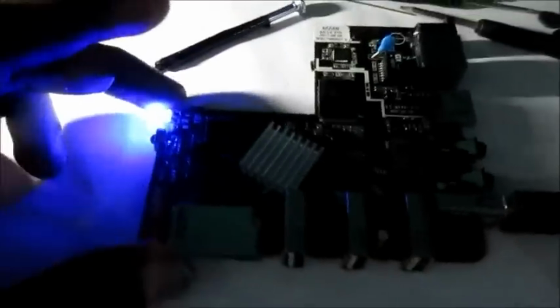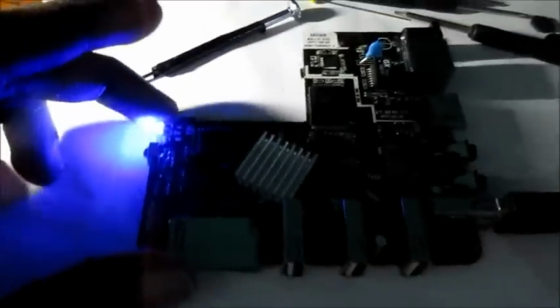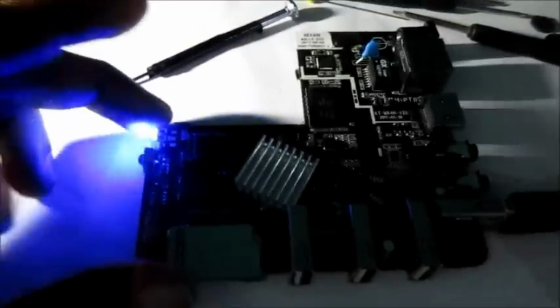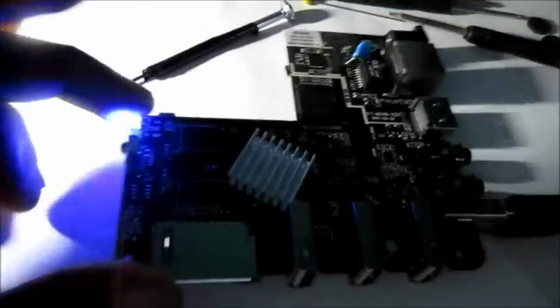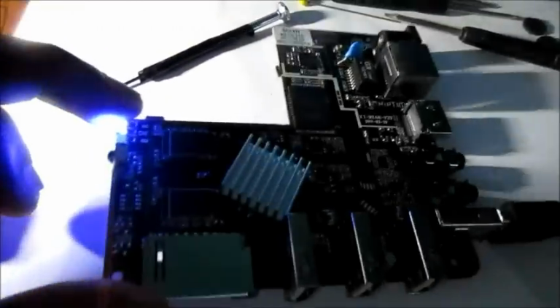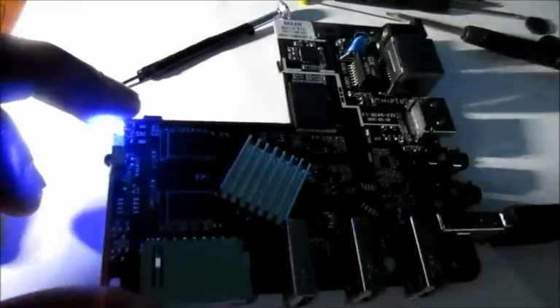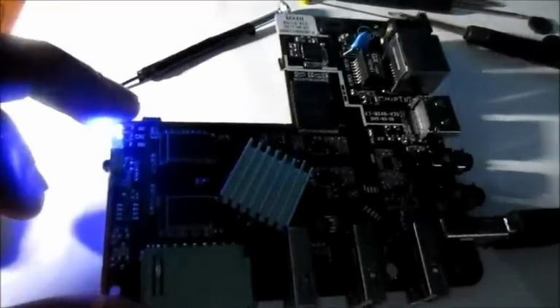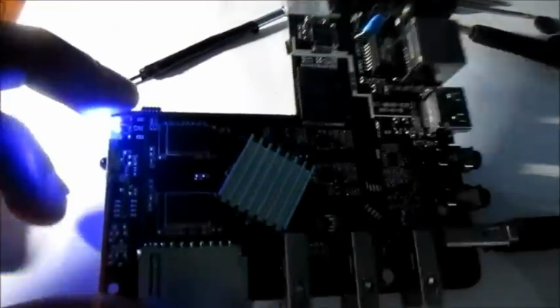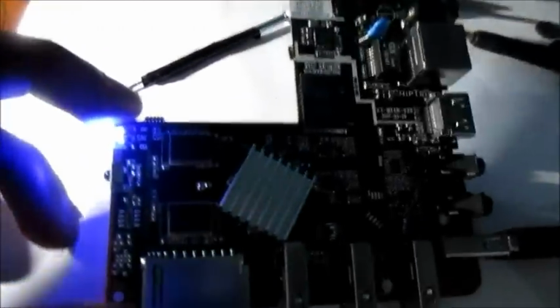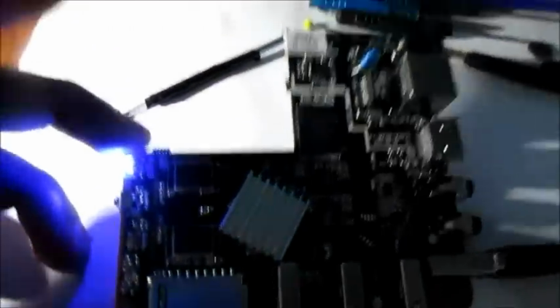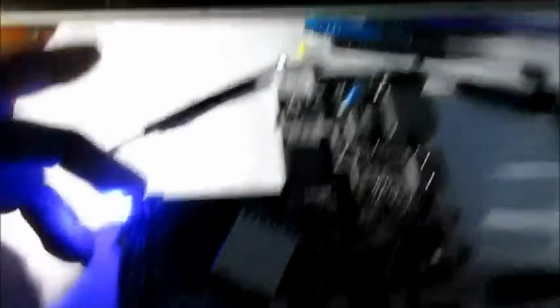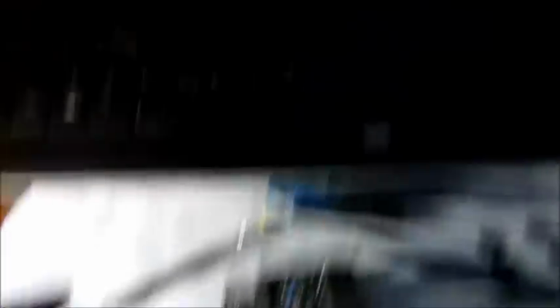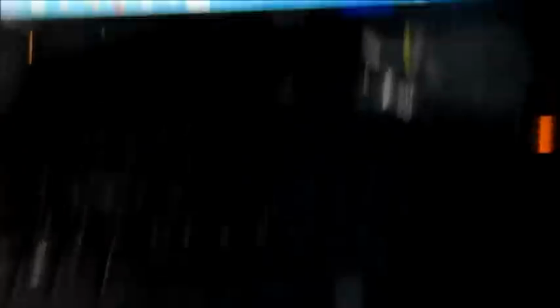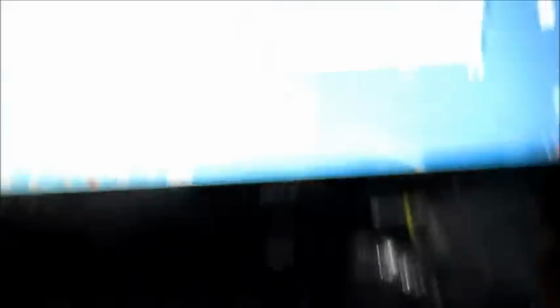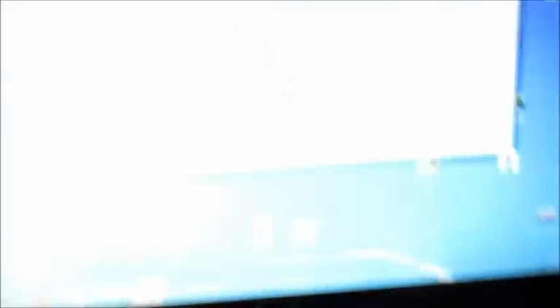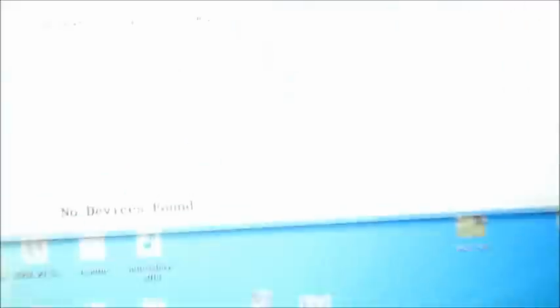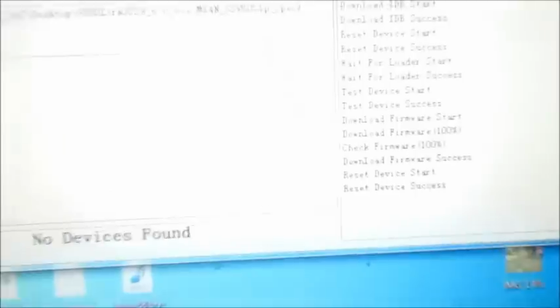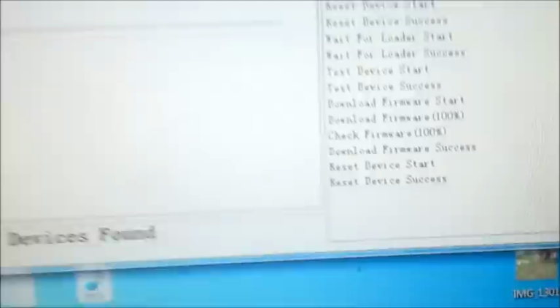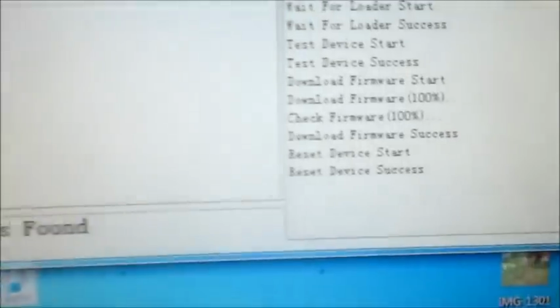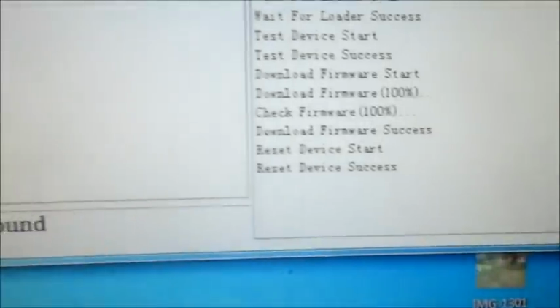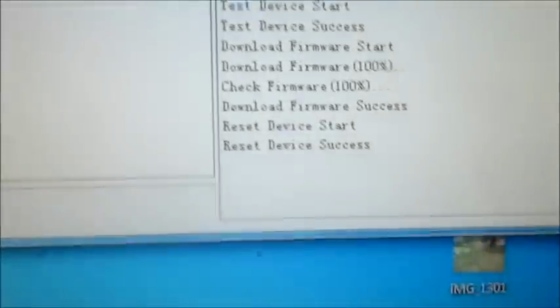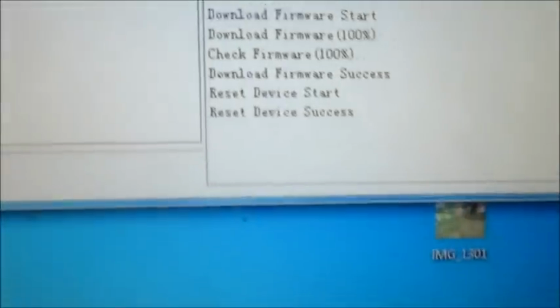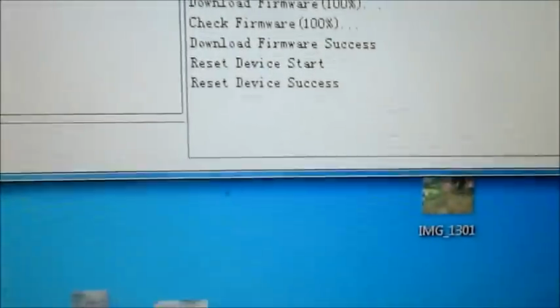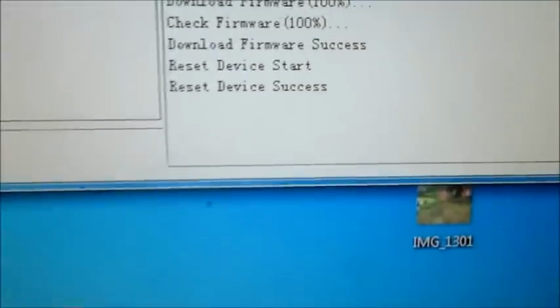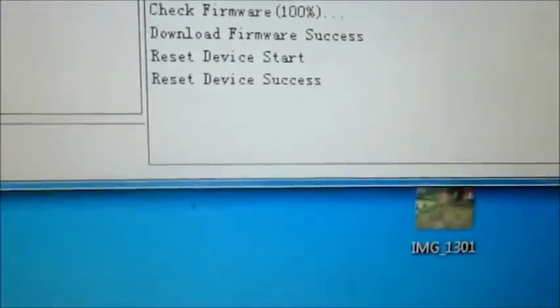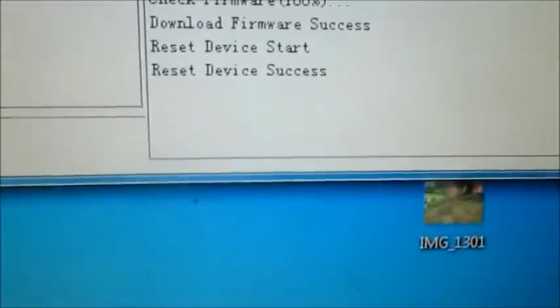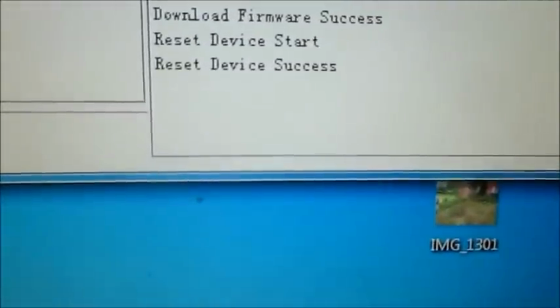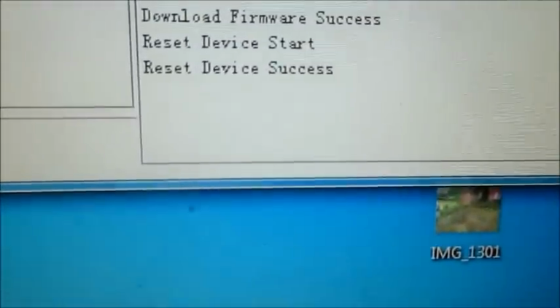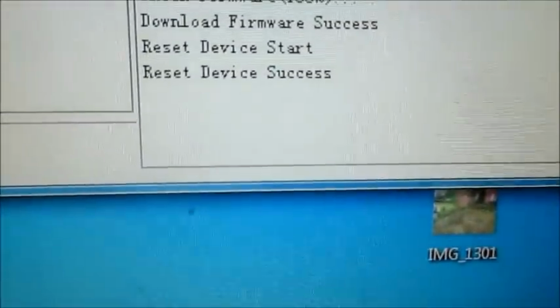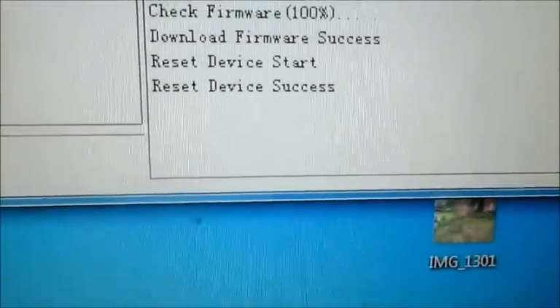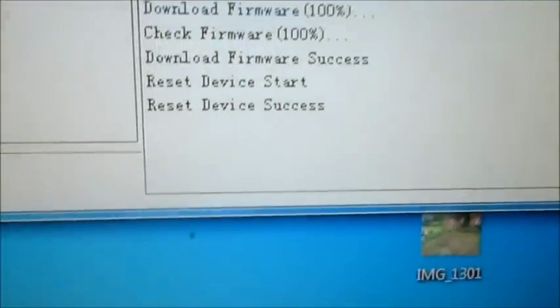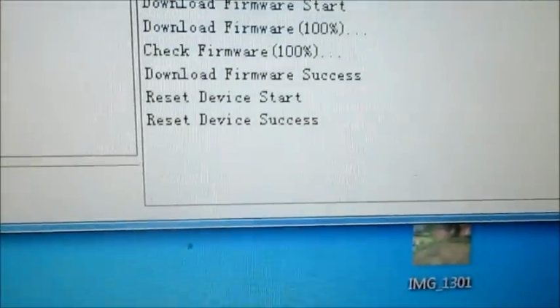Everything revived. As you can see here - success.